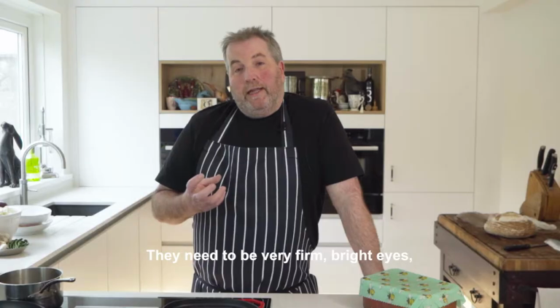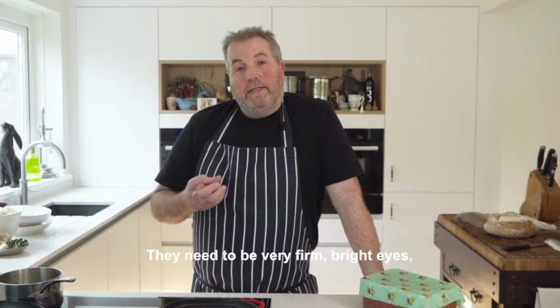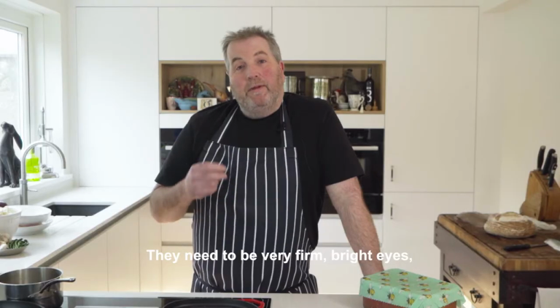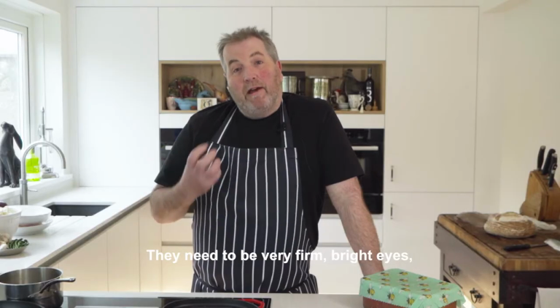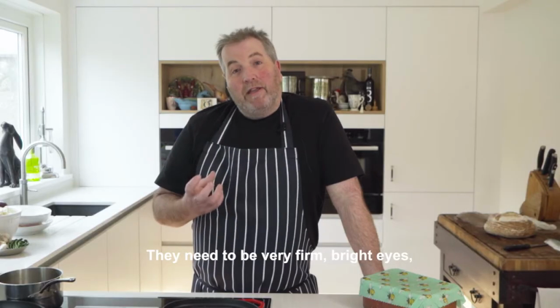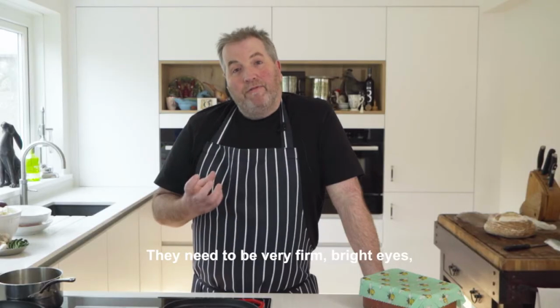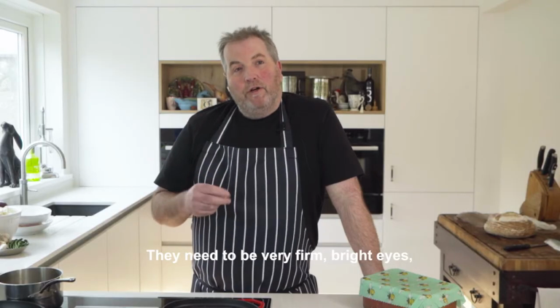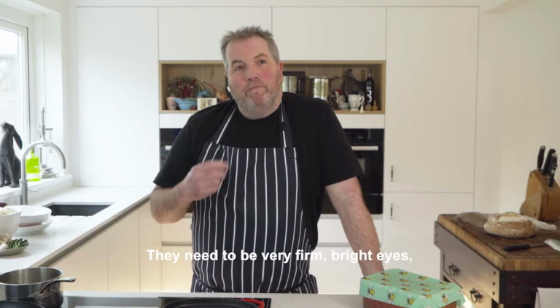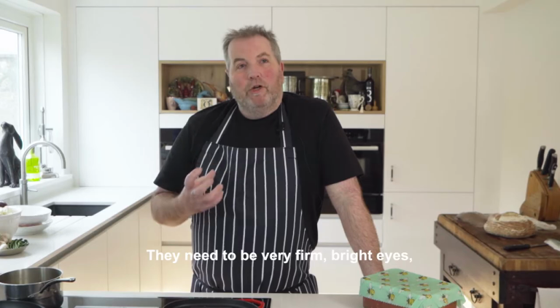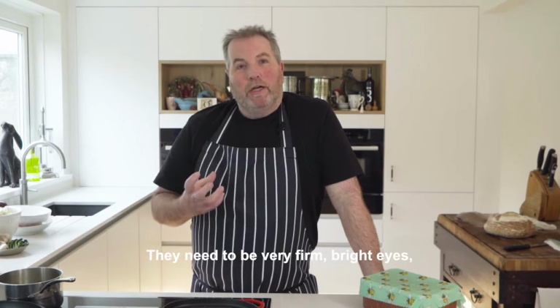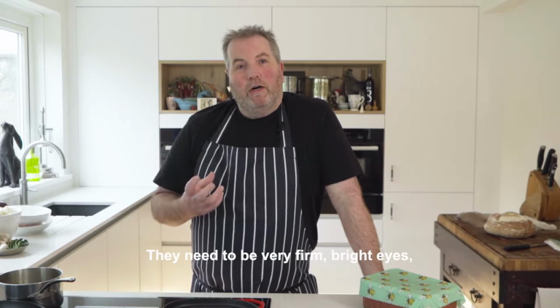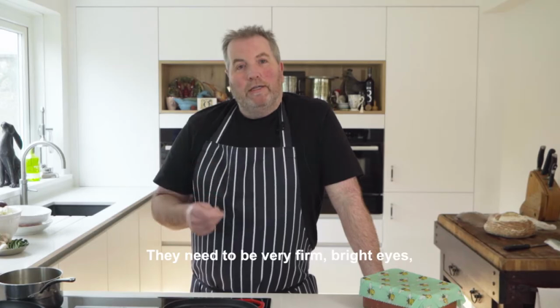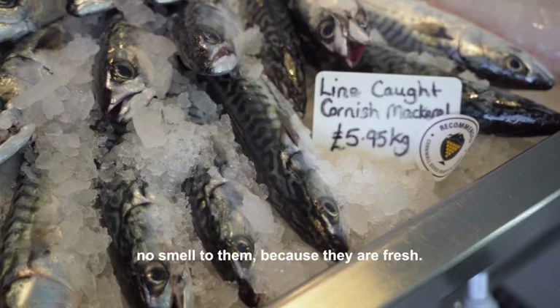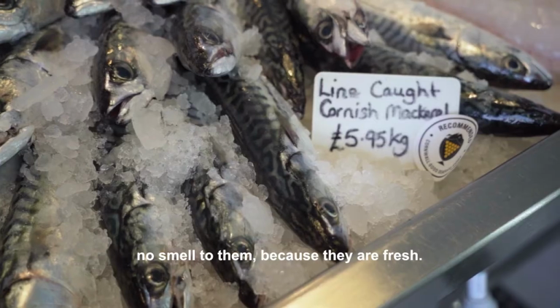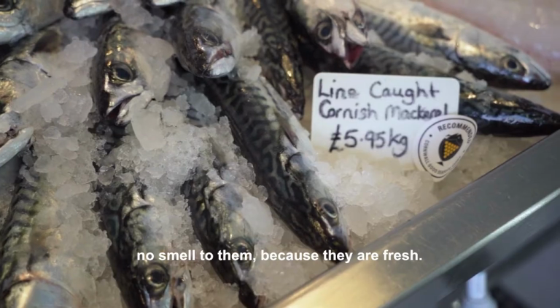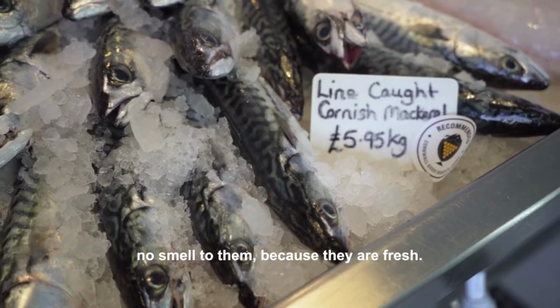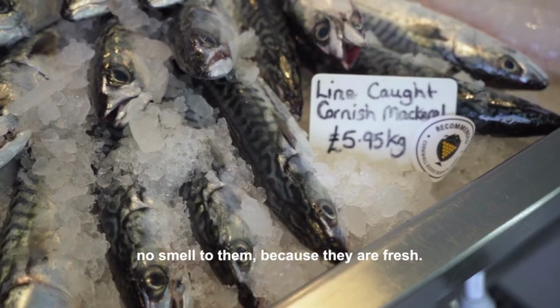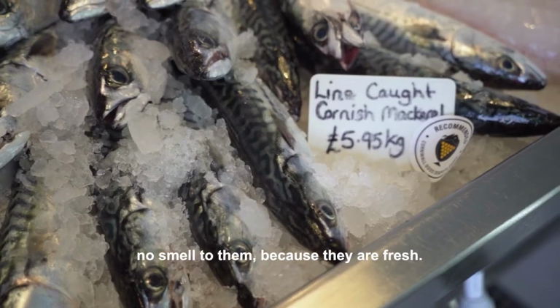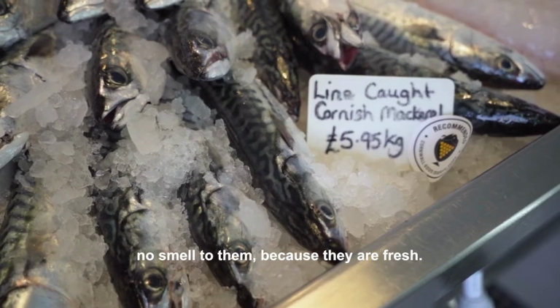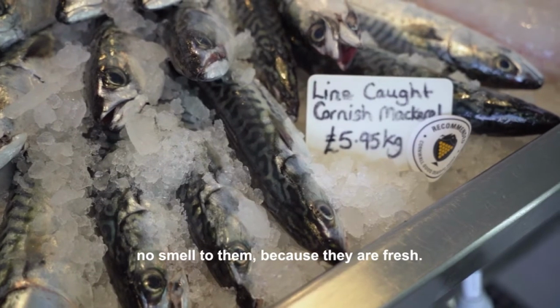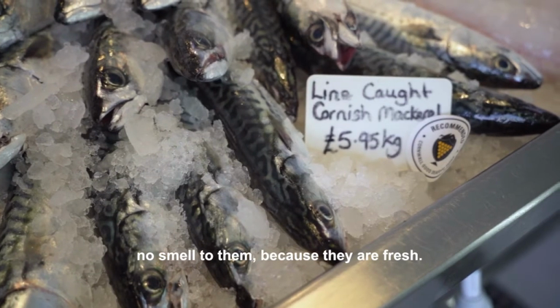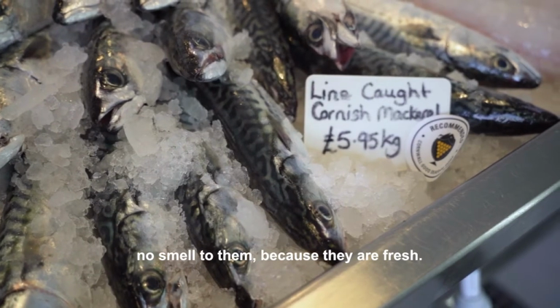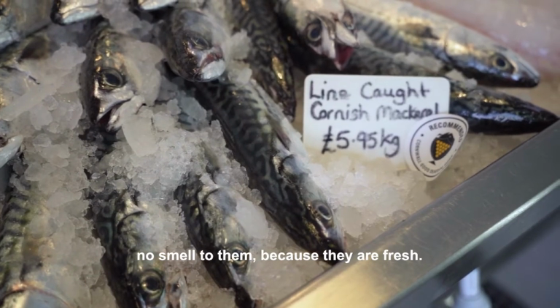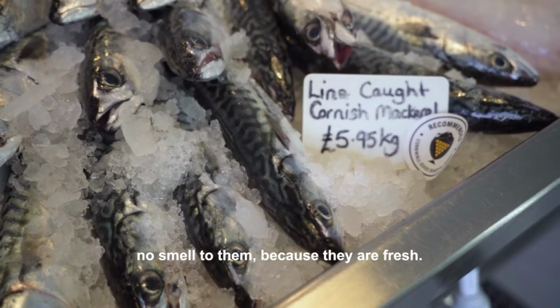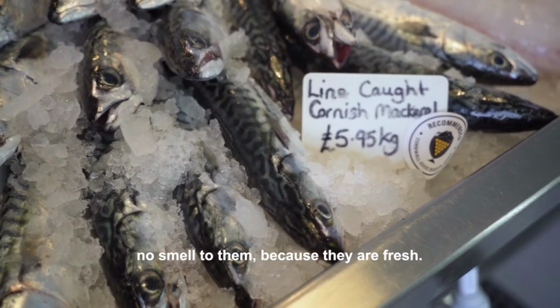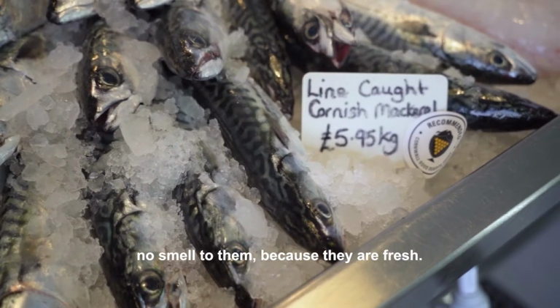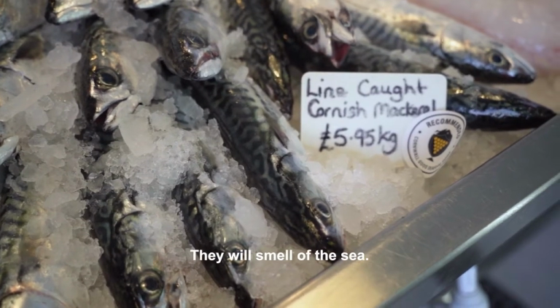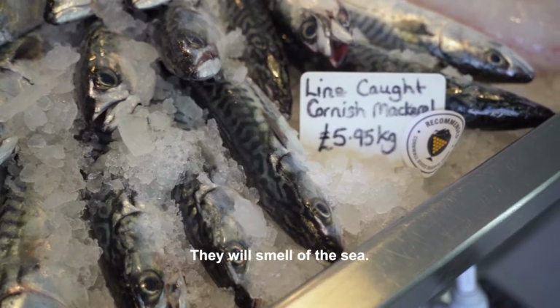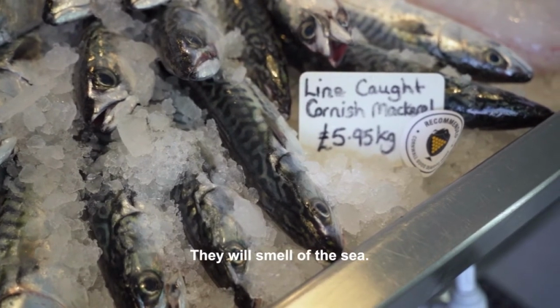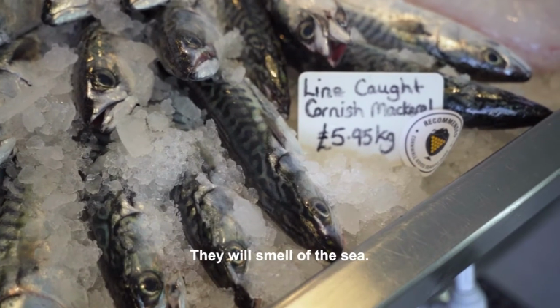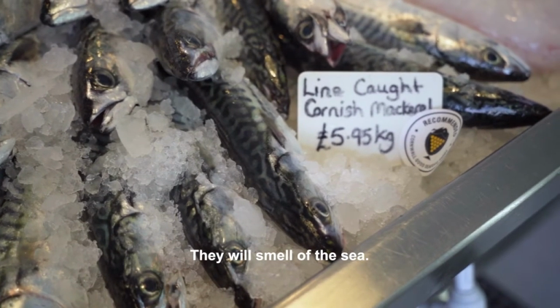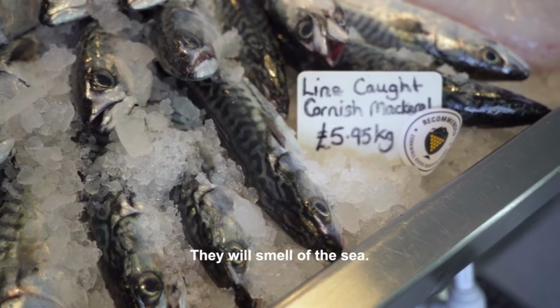They need to be very firm, bright eyes, no smell to them because they are fresh — they will smell of the sea.